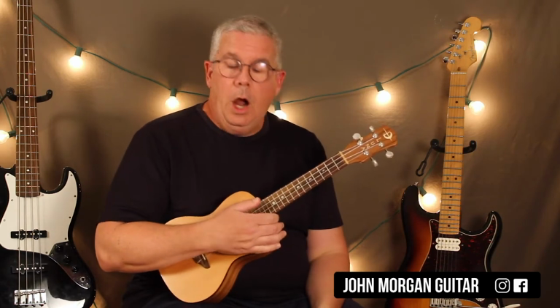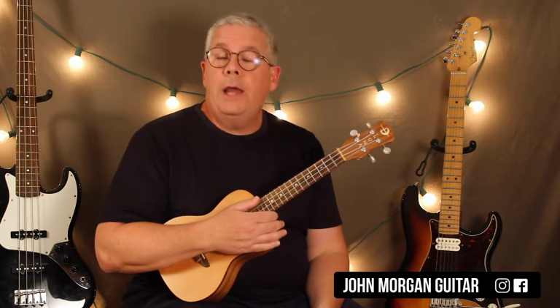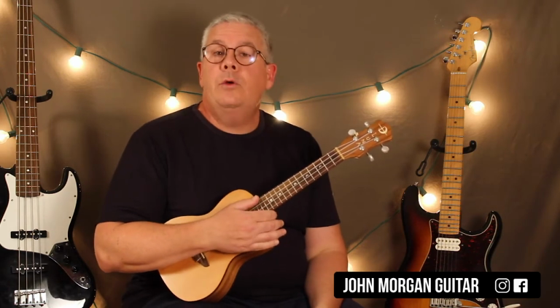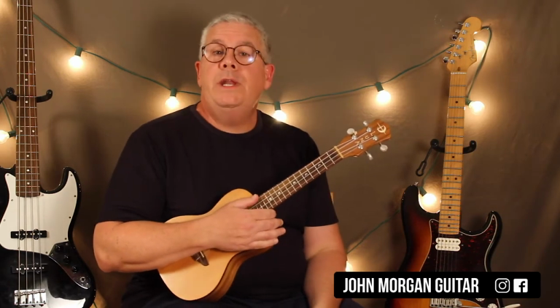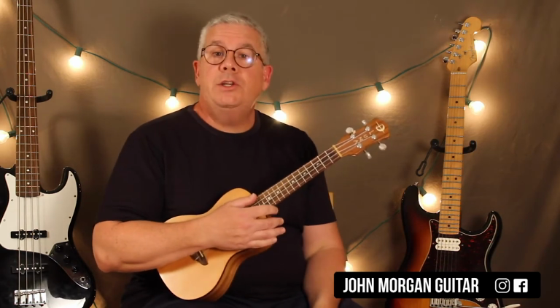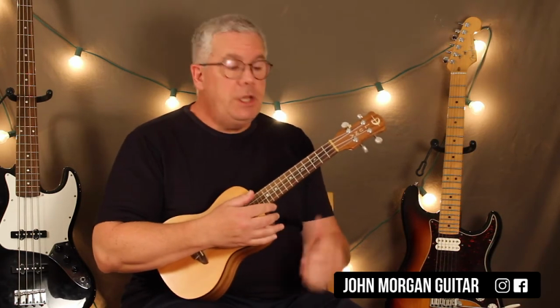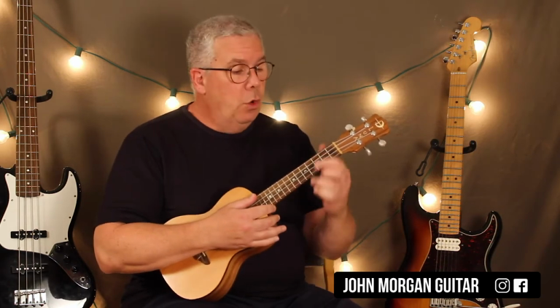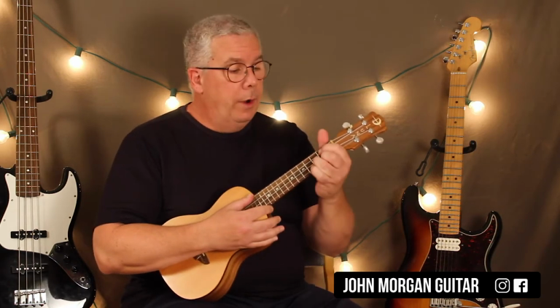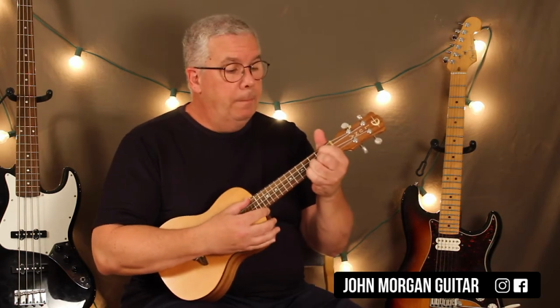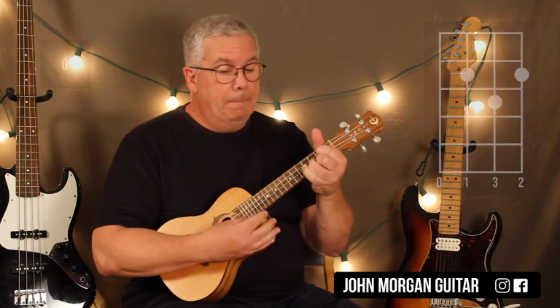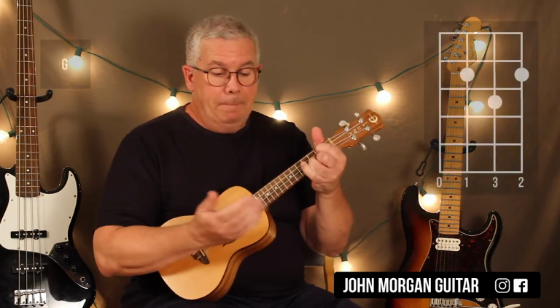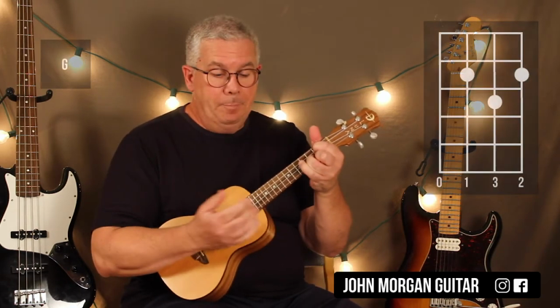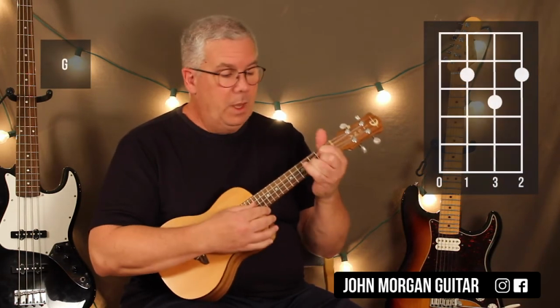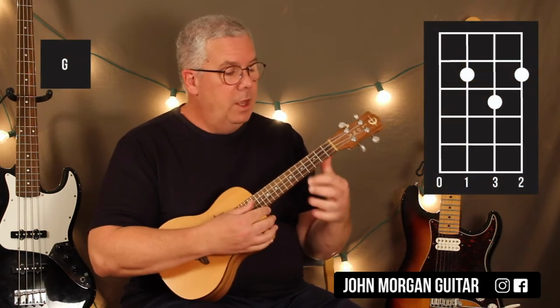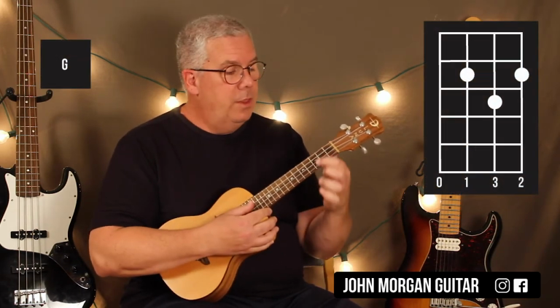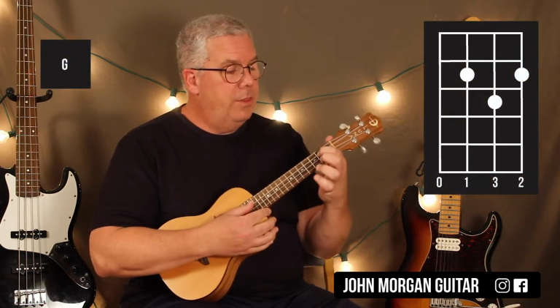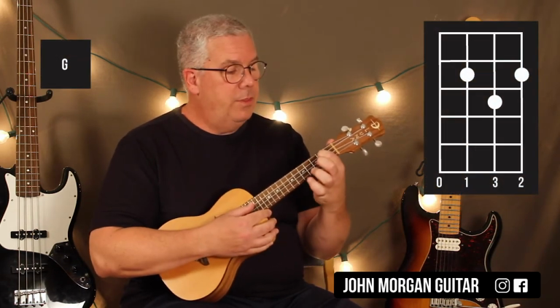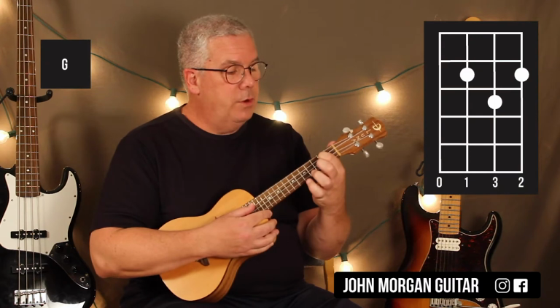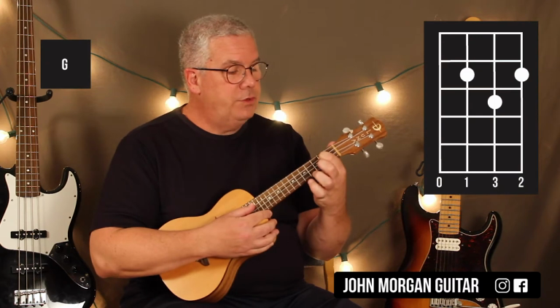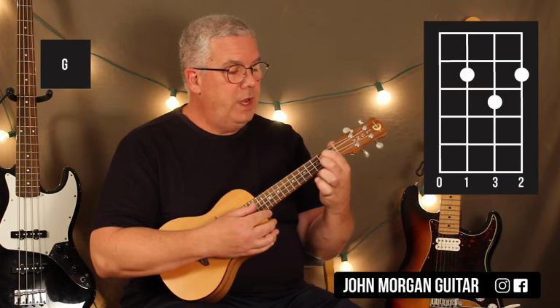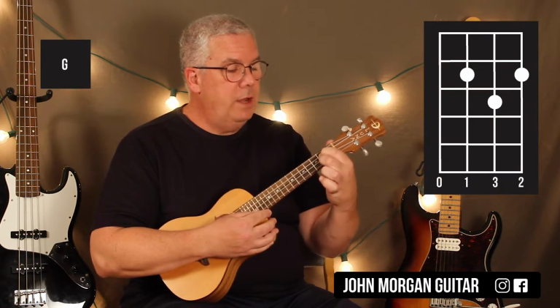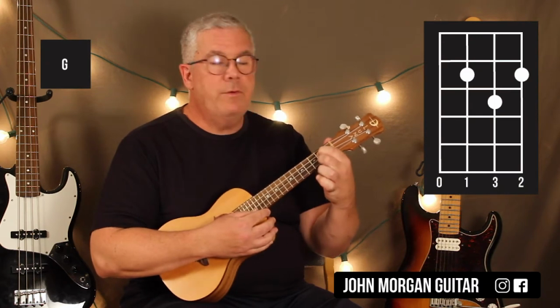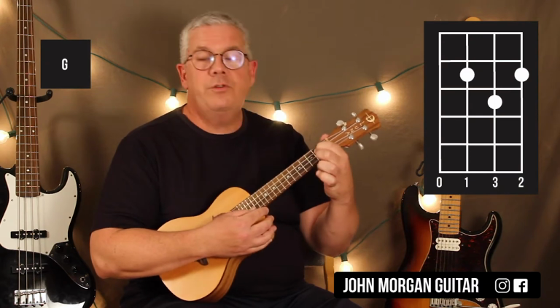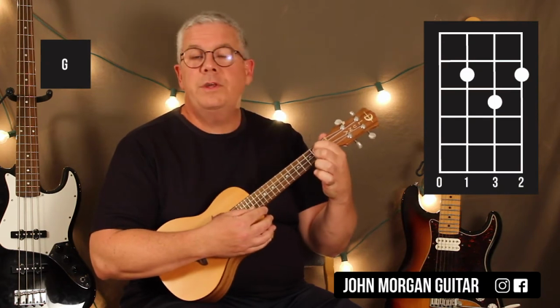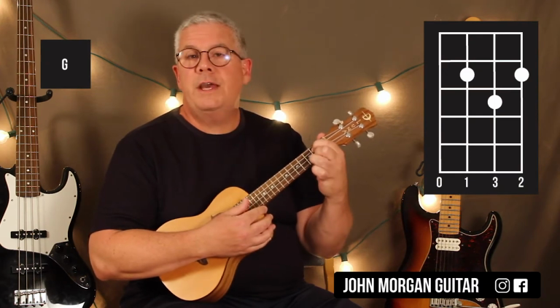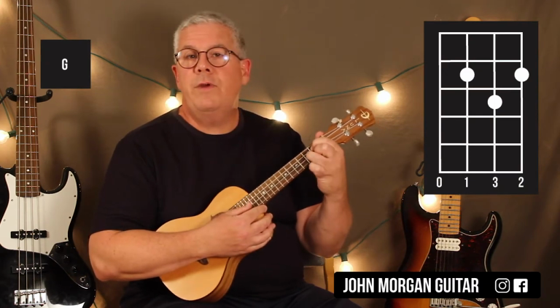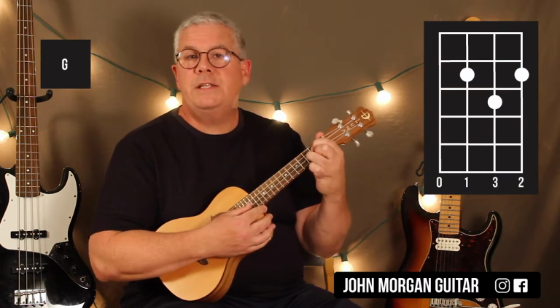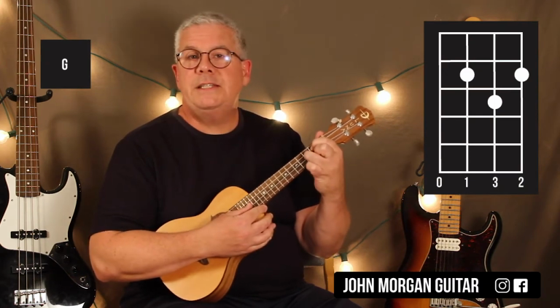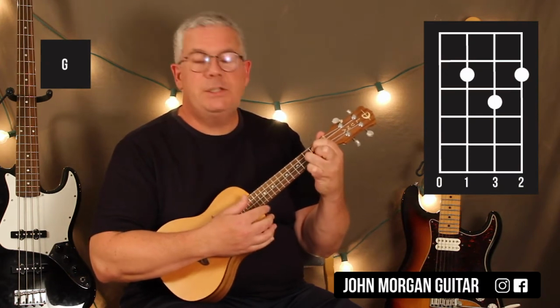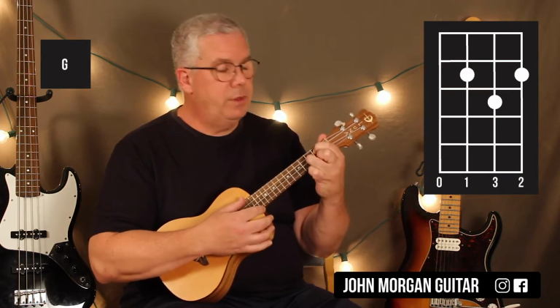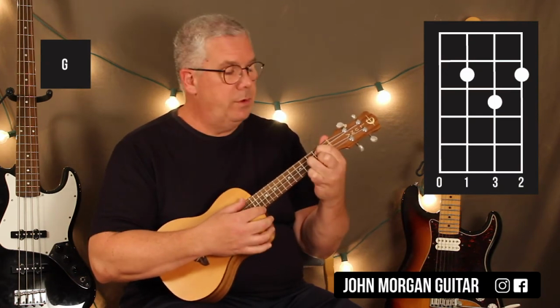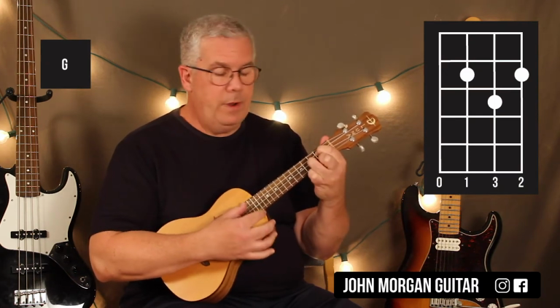Alright, we need a G chord. Third string, first string, second fret, second string, third fret.